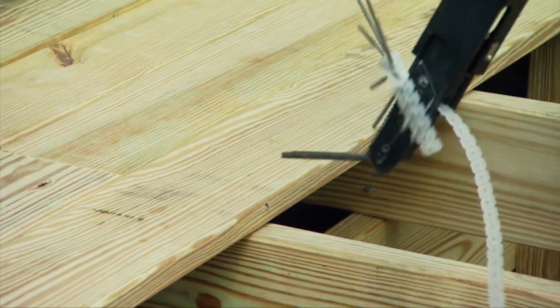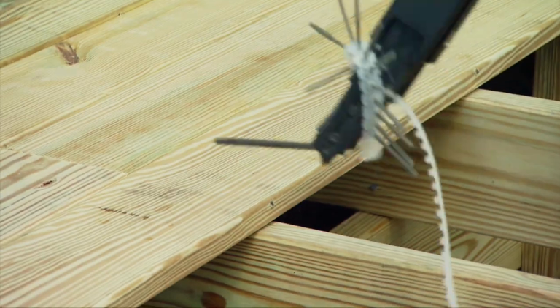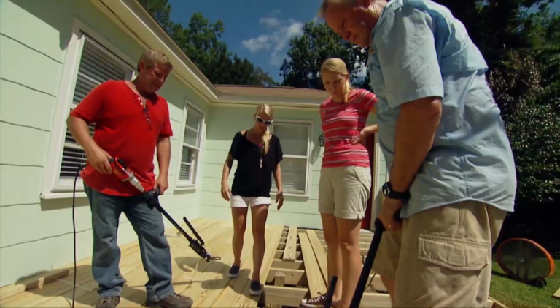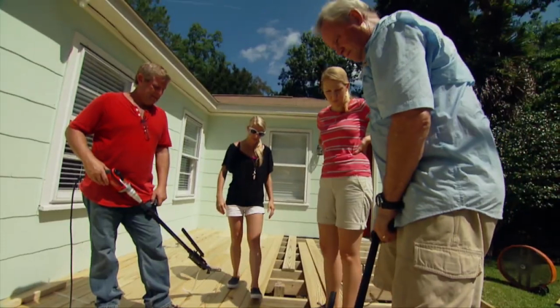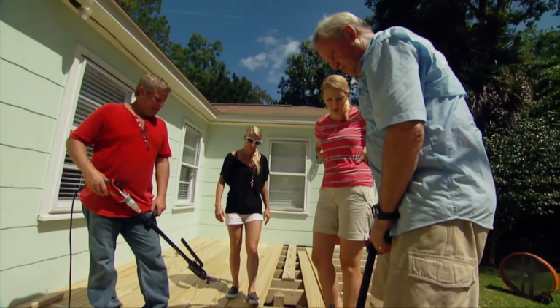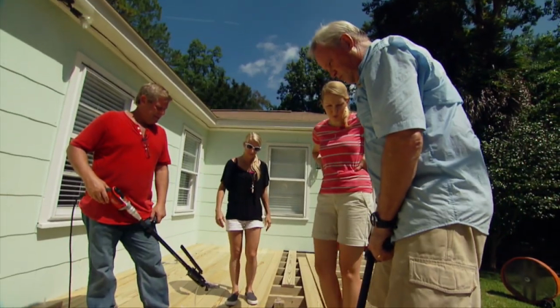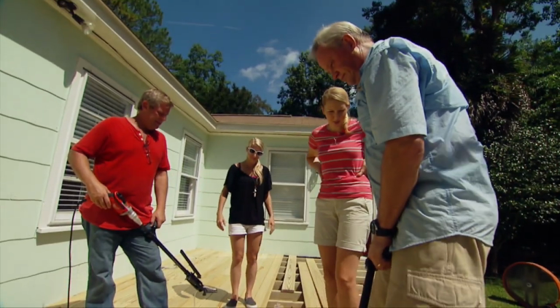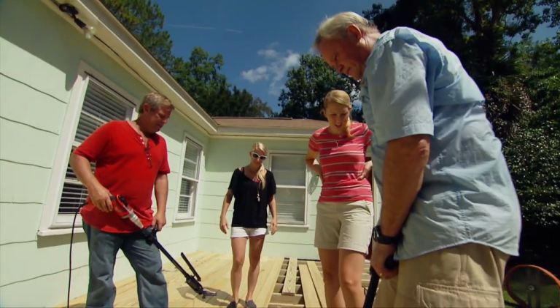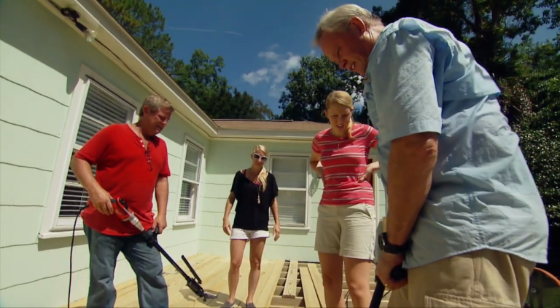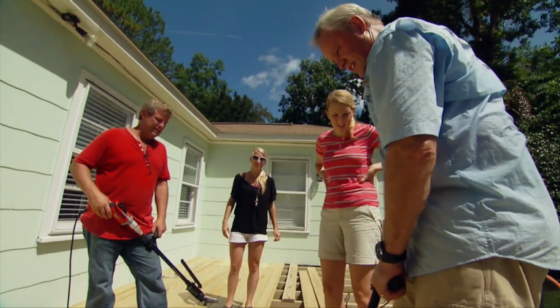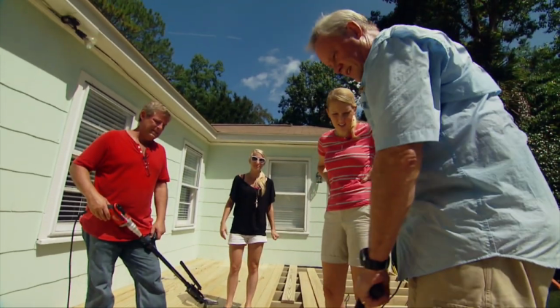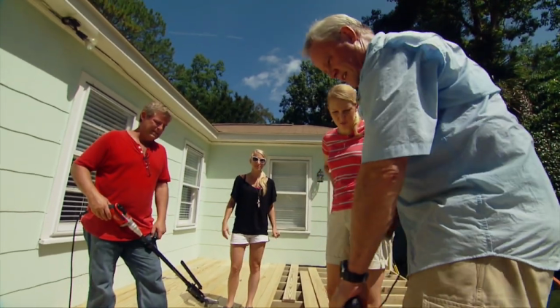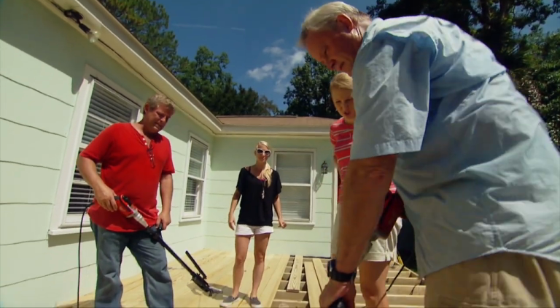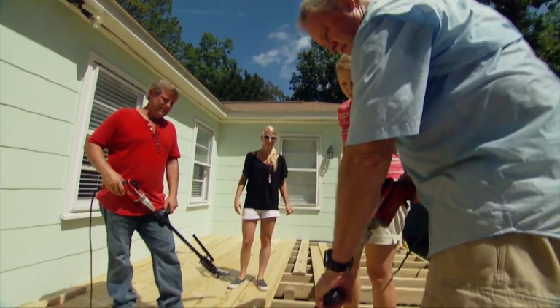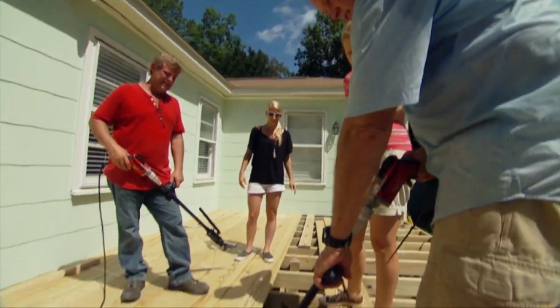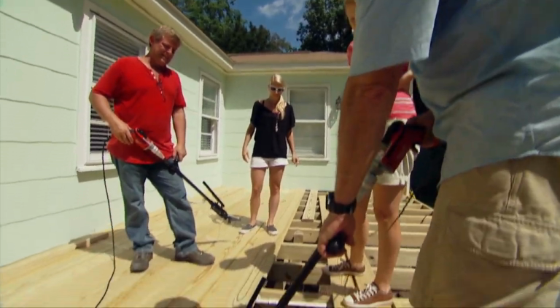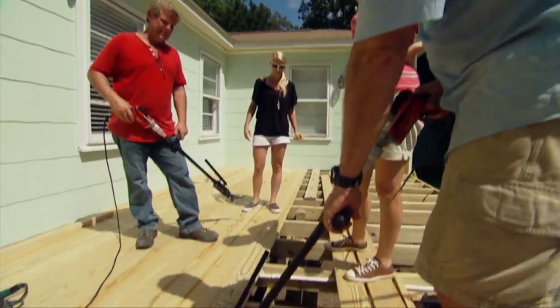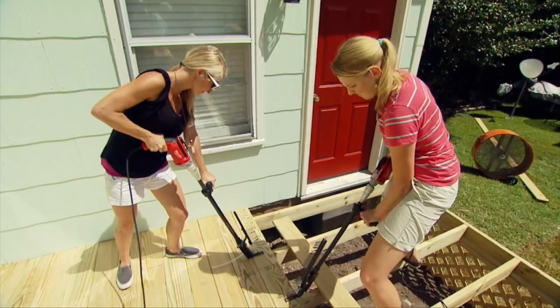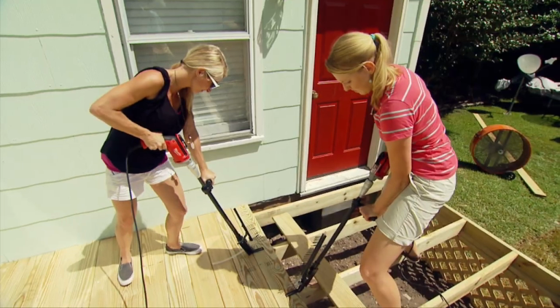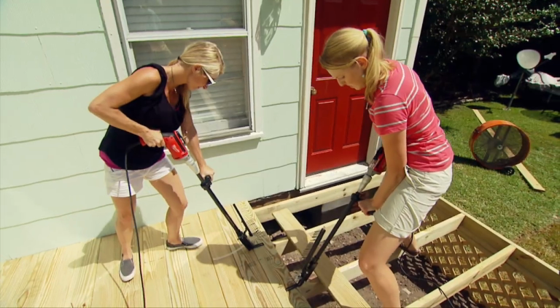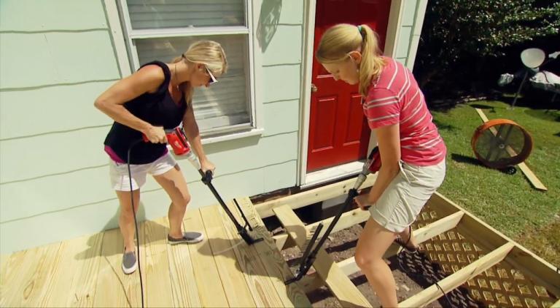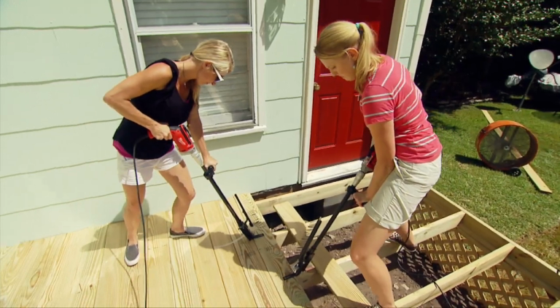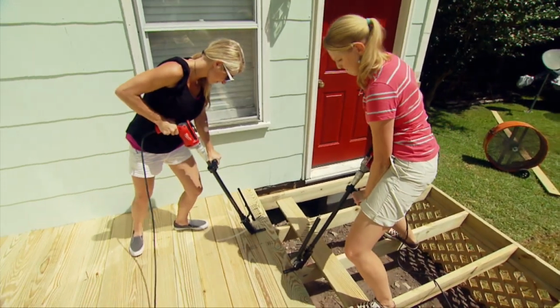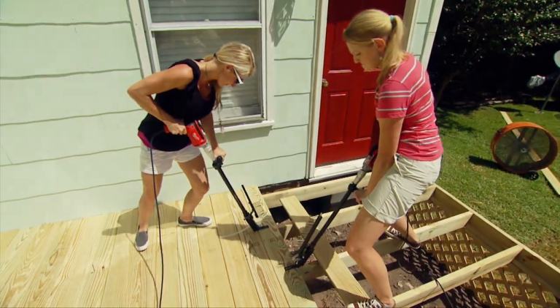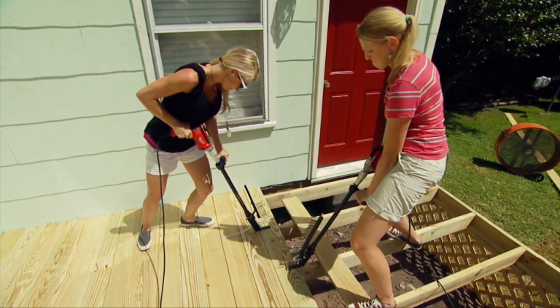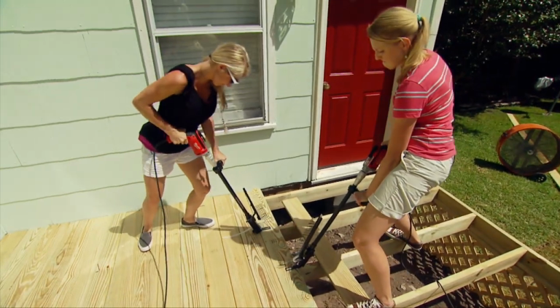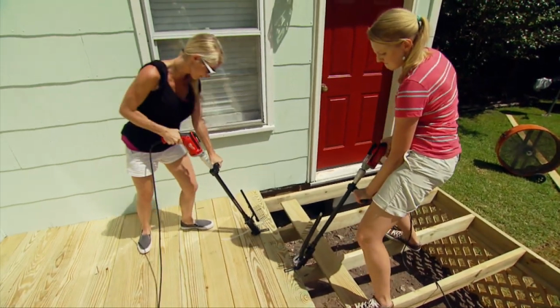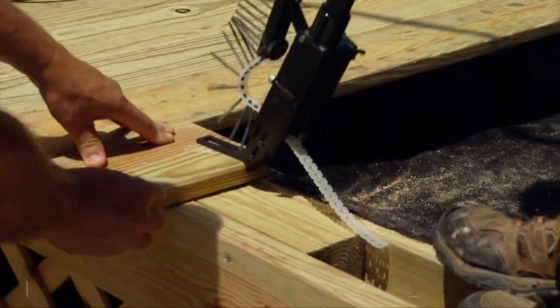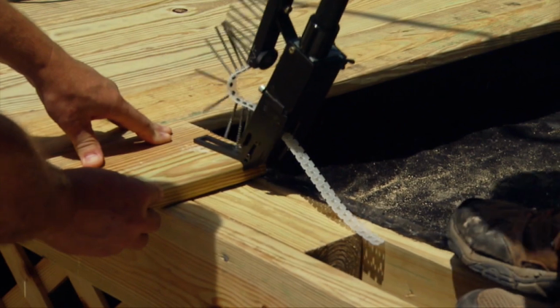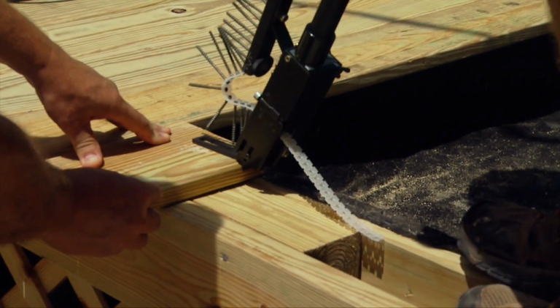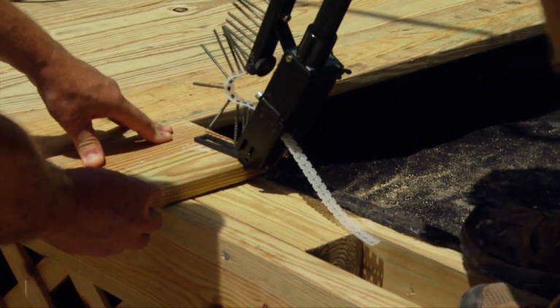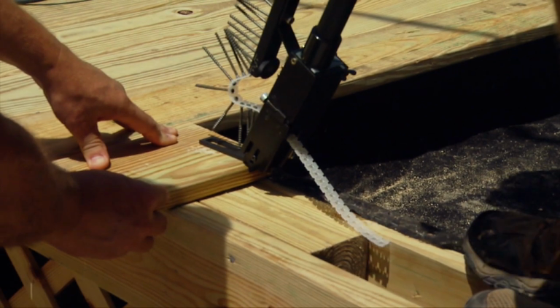Kendall is shown how to use the drill: put your weight behind it and push it in. With all these hands working at once, the deck boards go down quickly.